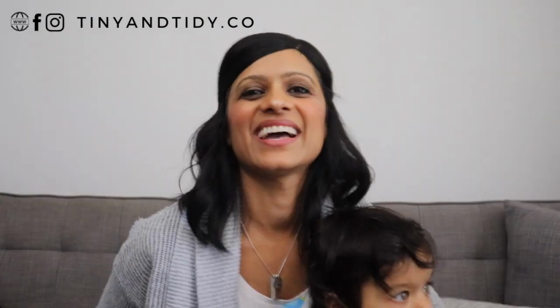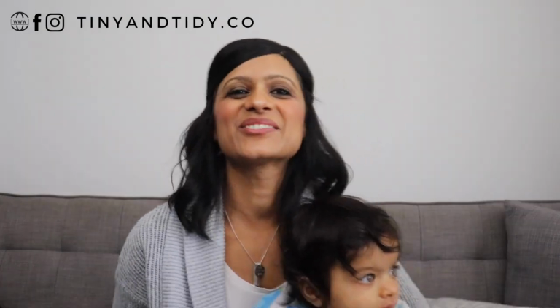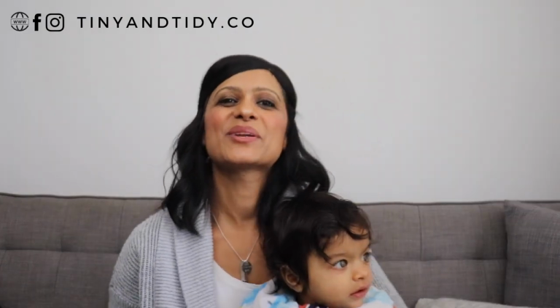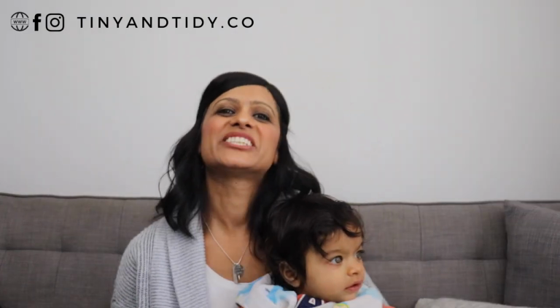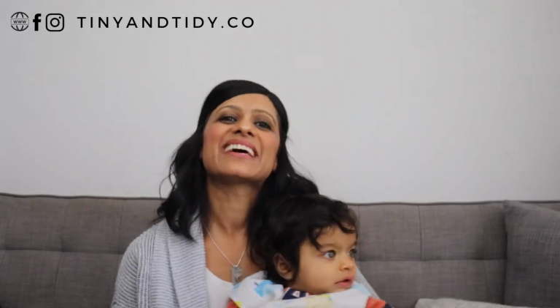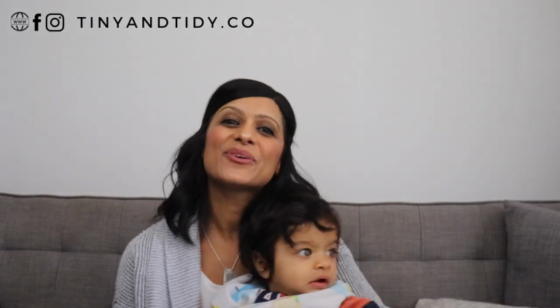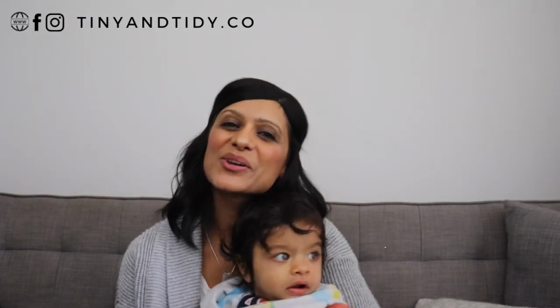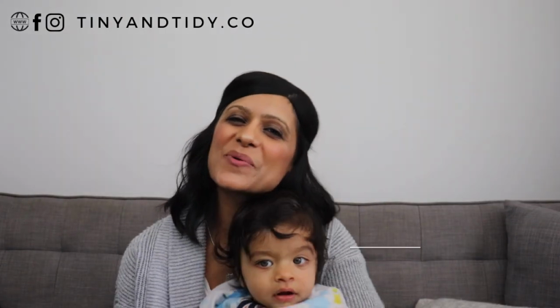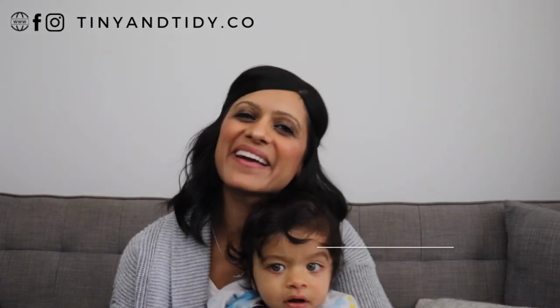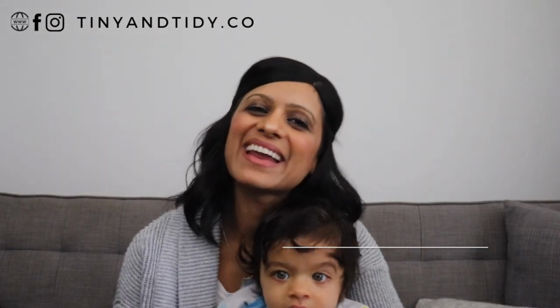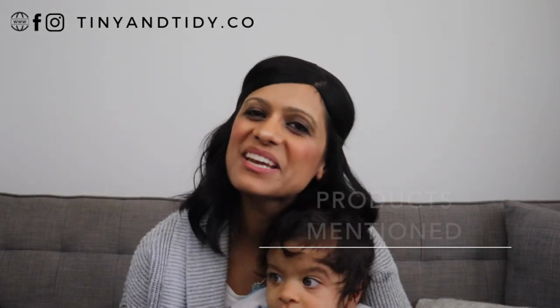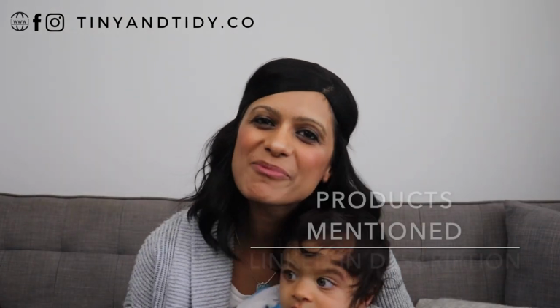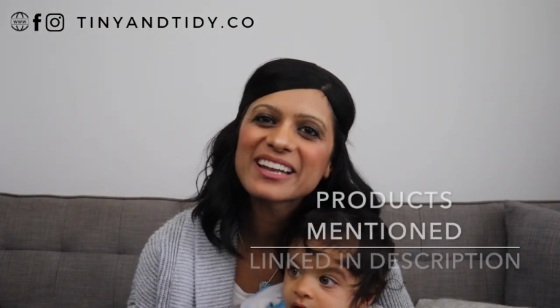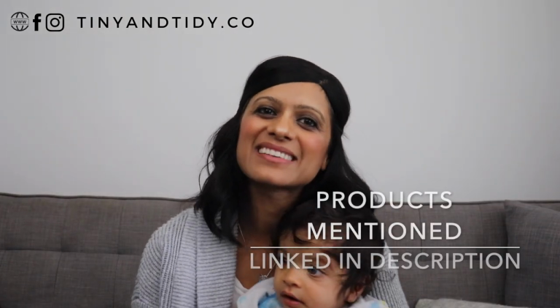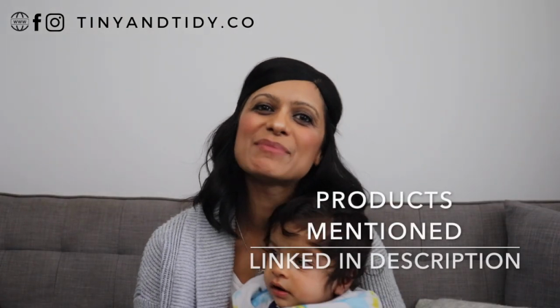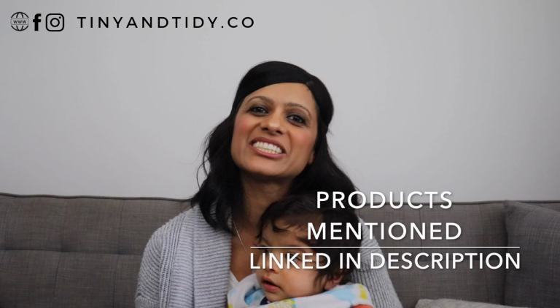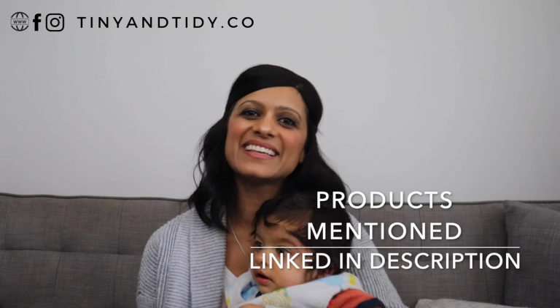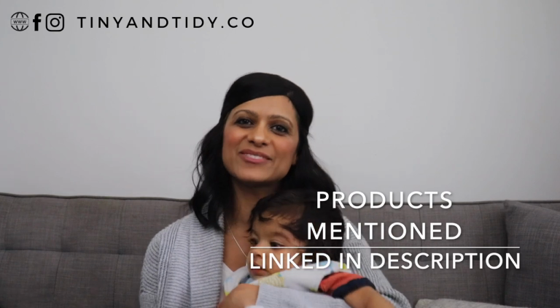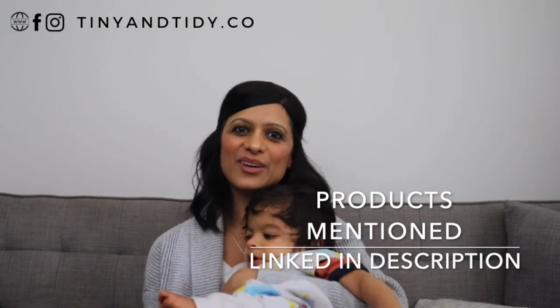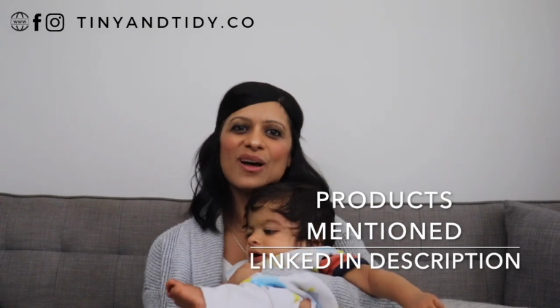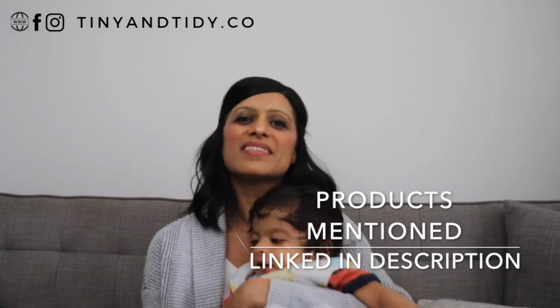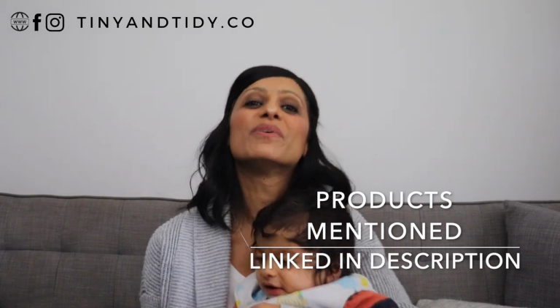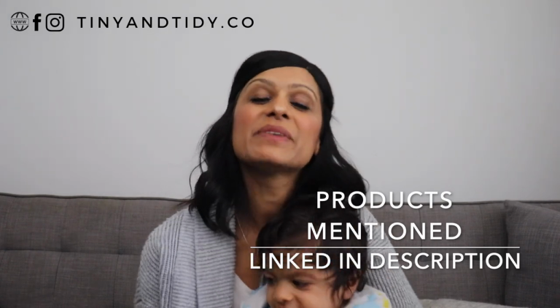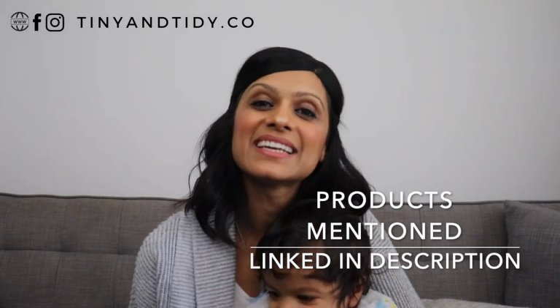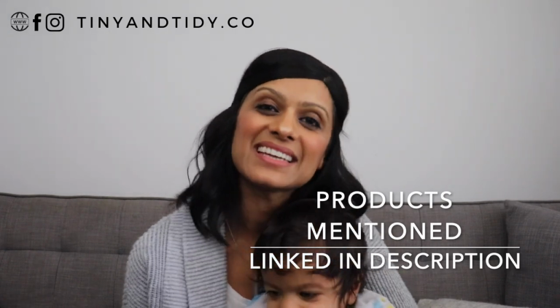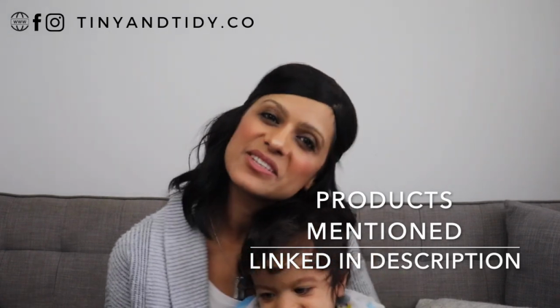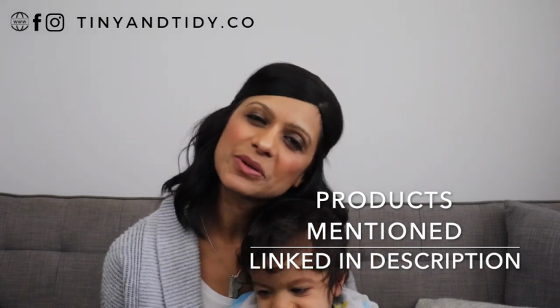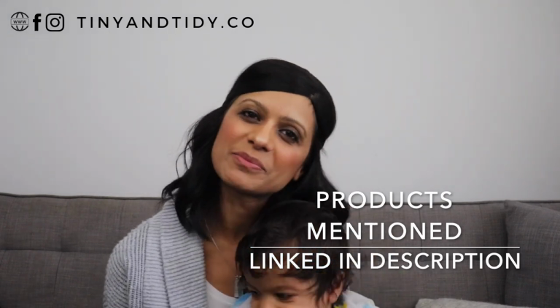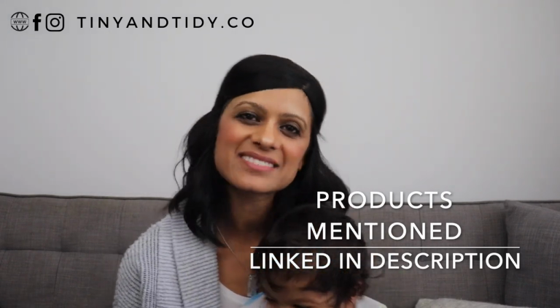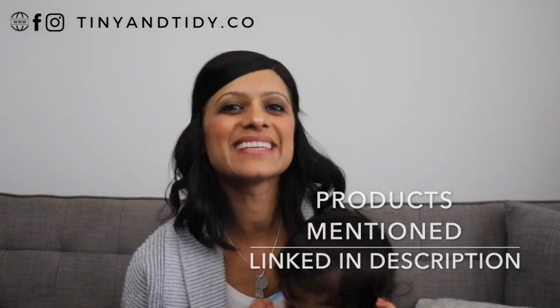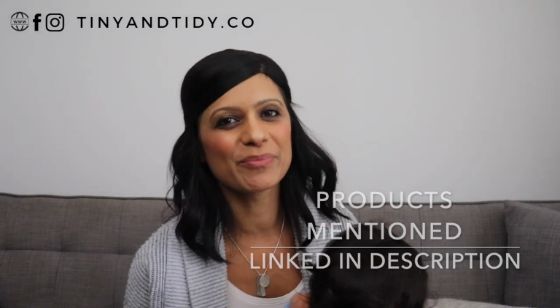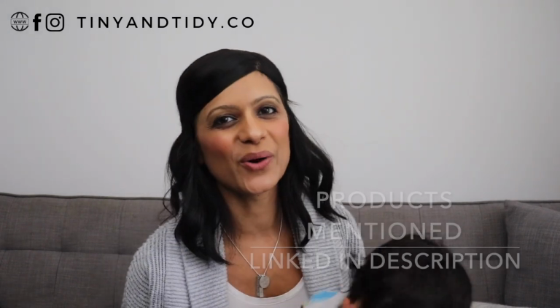I also want to mention that if you want to know where I got any of the products mentioned in this video, they will be linked in the description box down below.